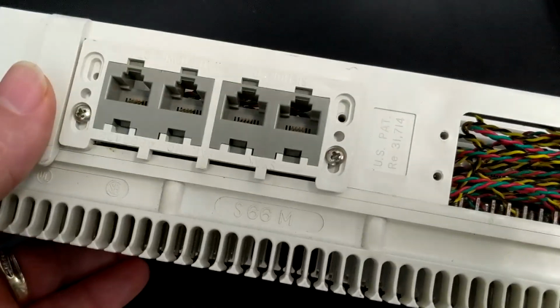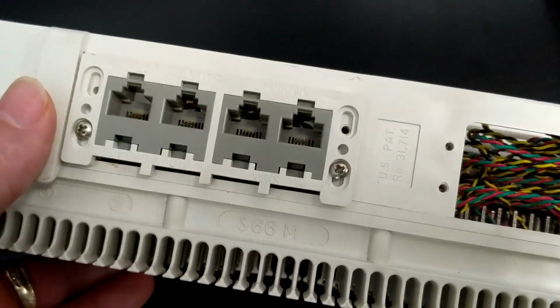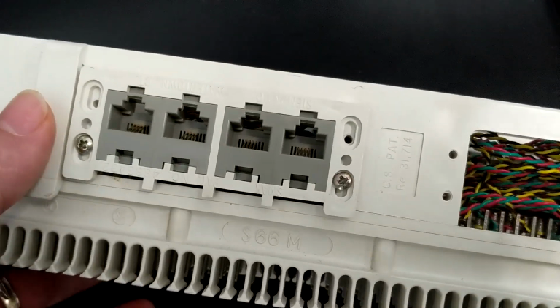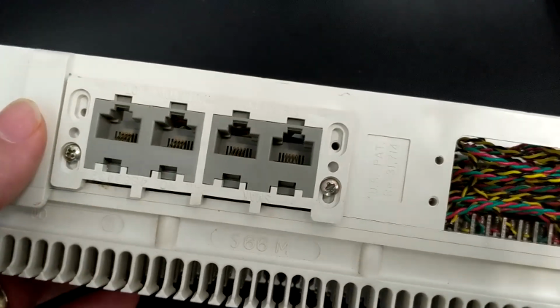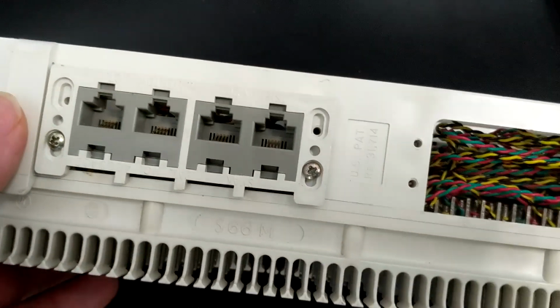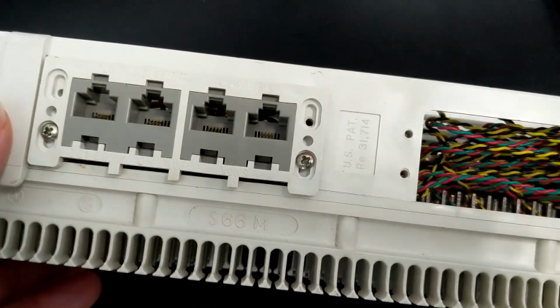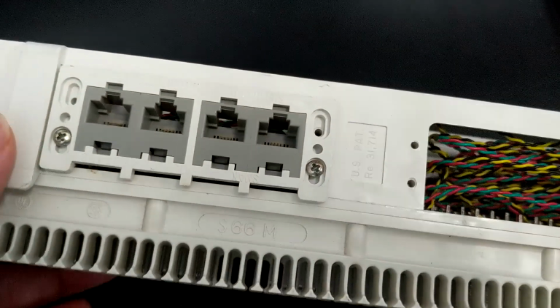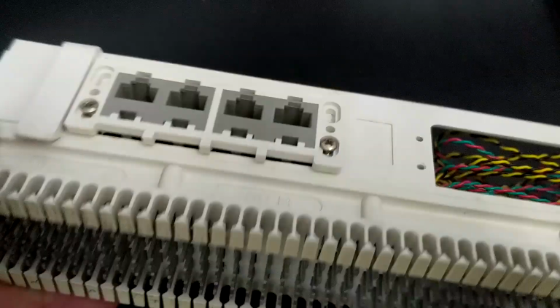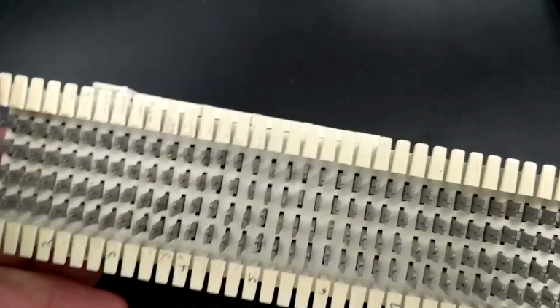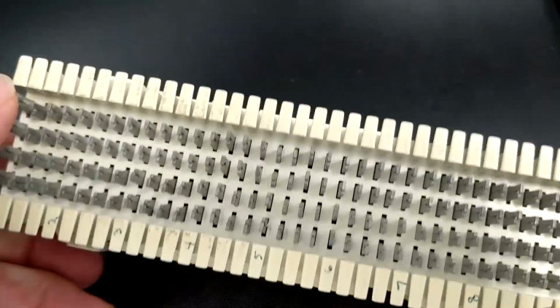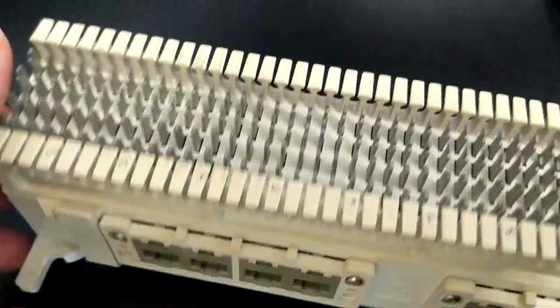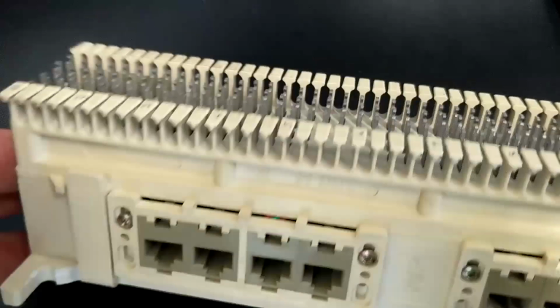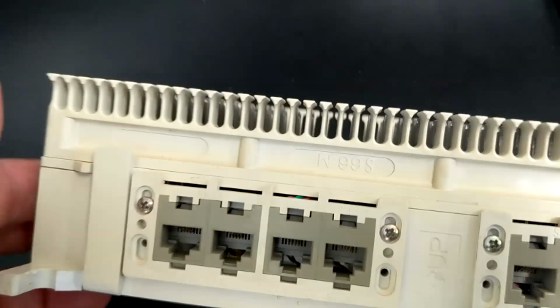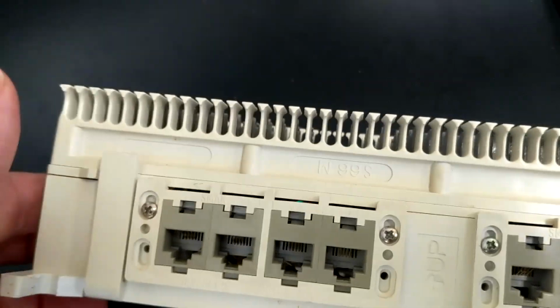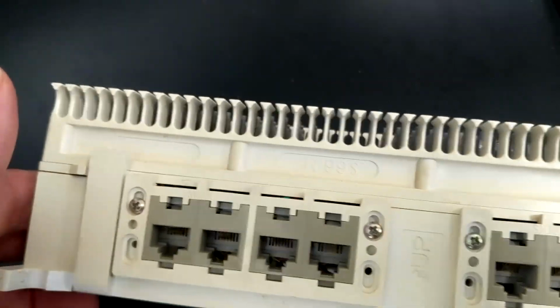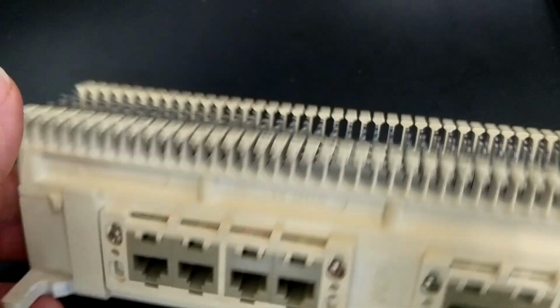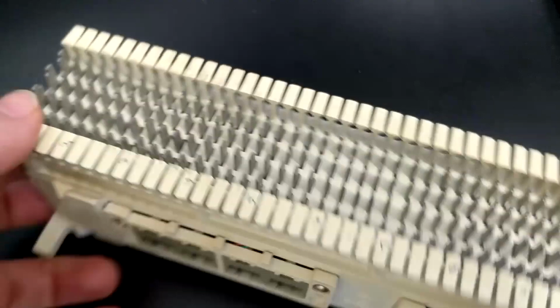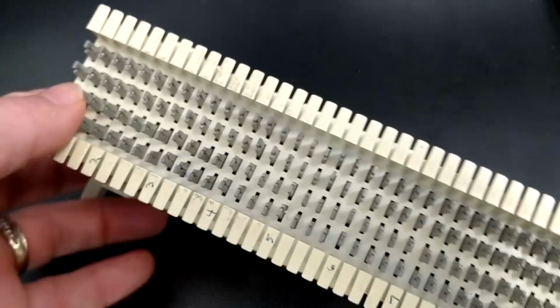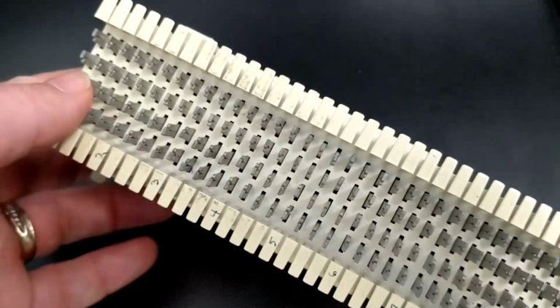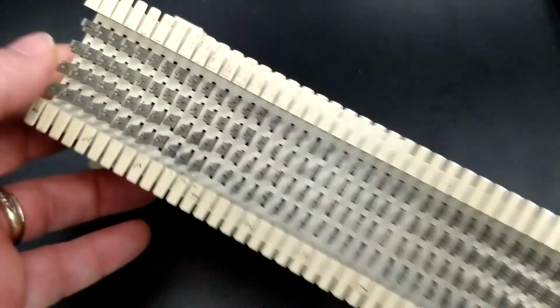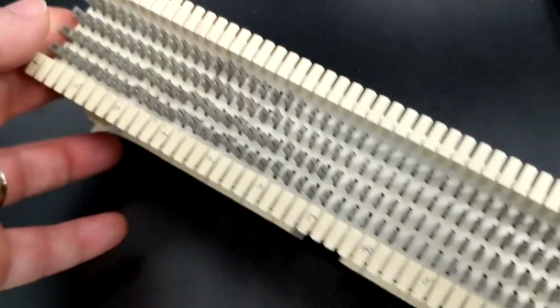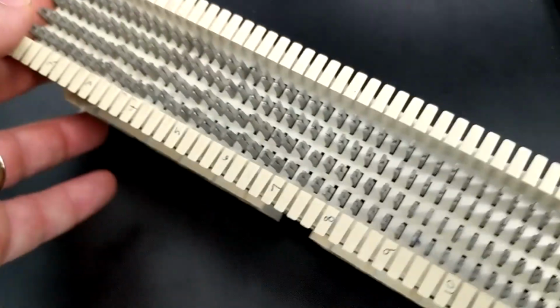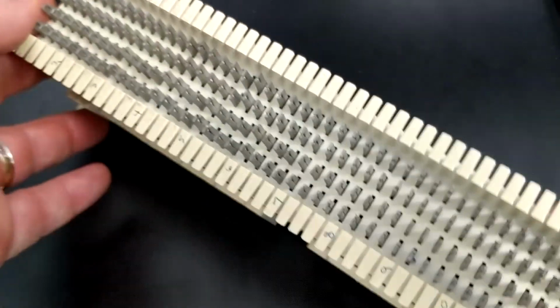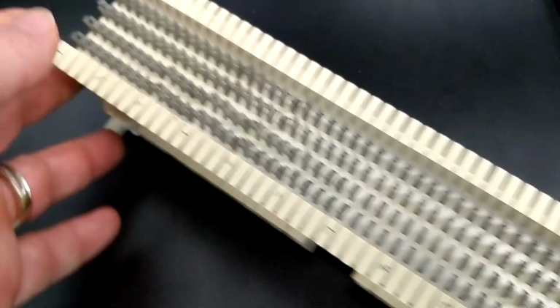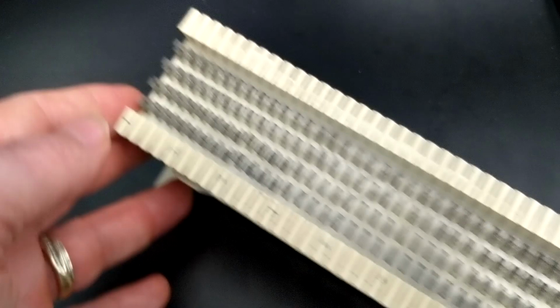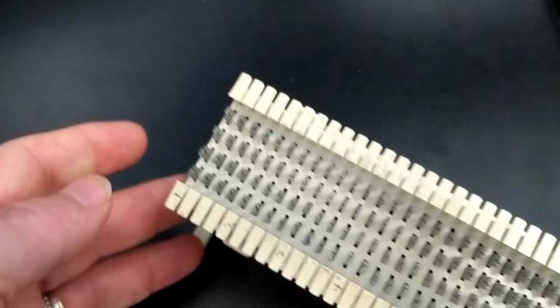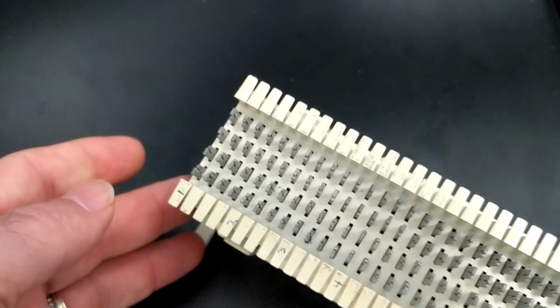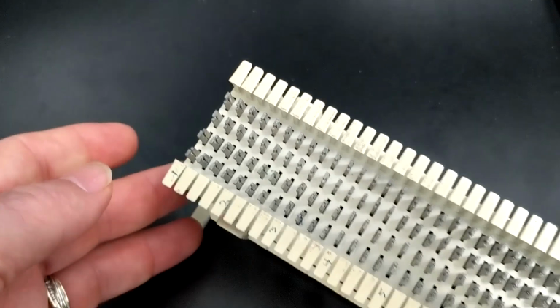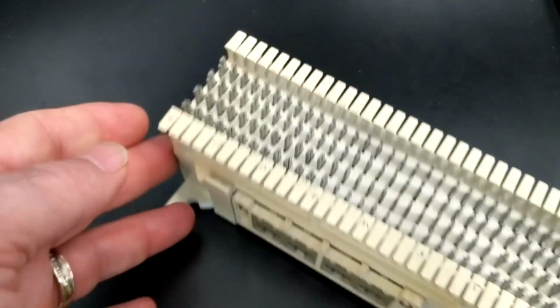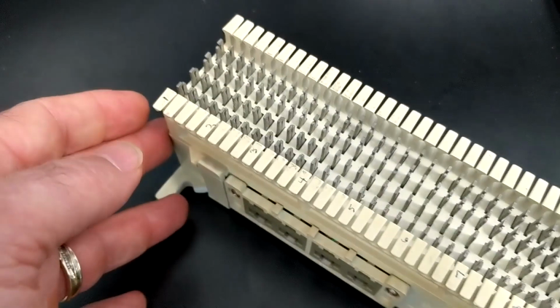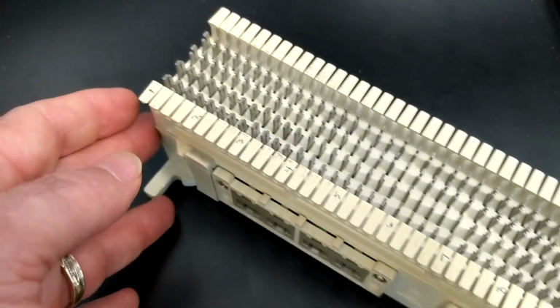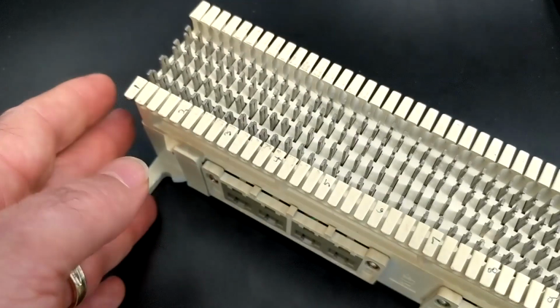Just pretty cool little geeky telecom stuff I thought I'd share with you. Hope that helps you with your telecom endeavors. Thanks for watching.